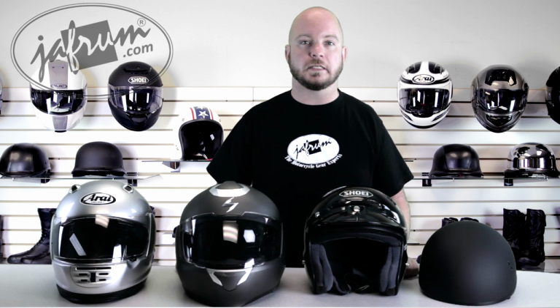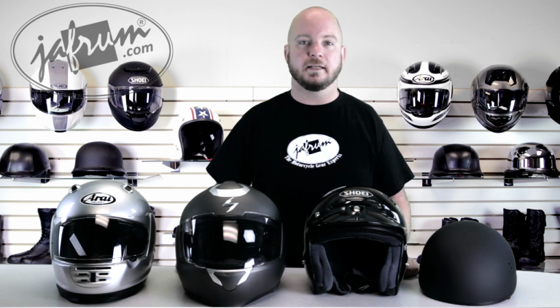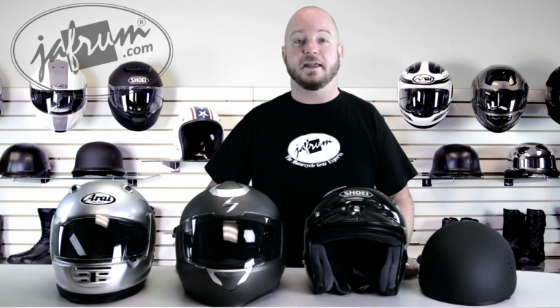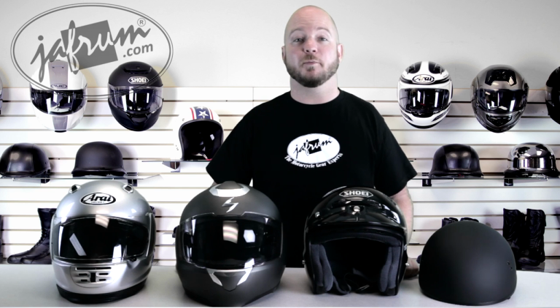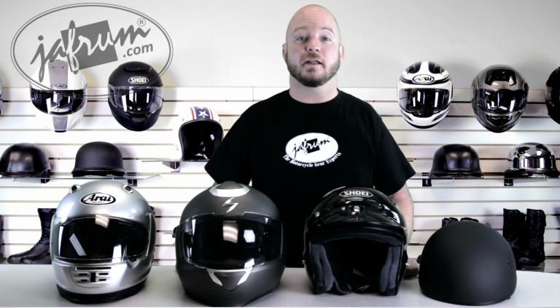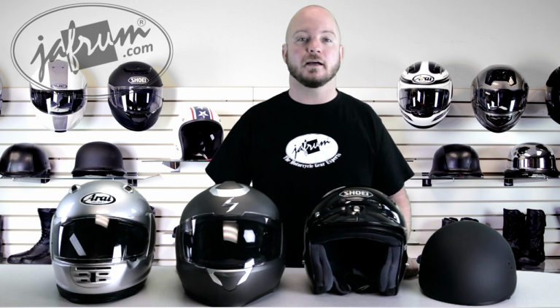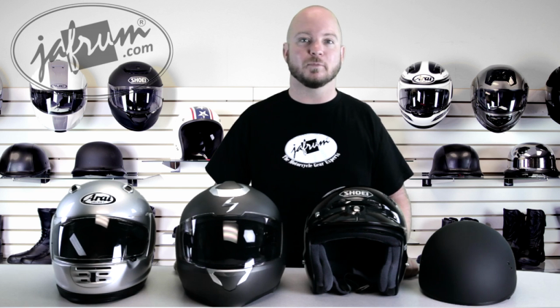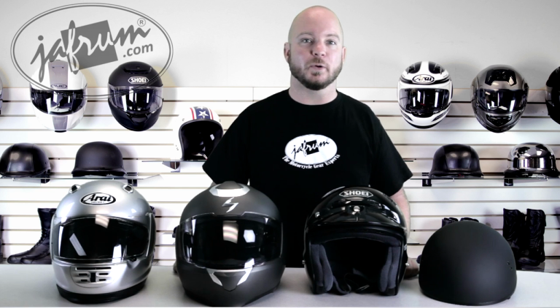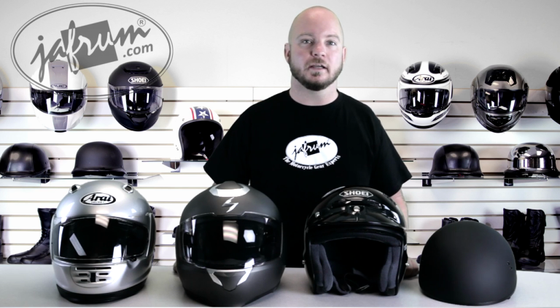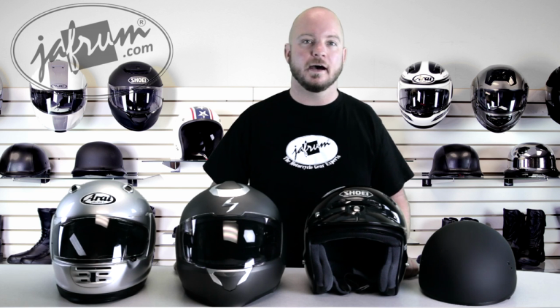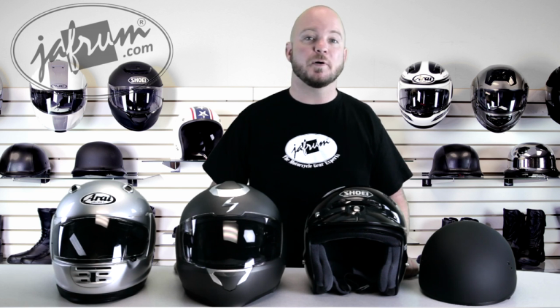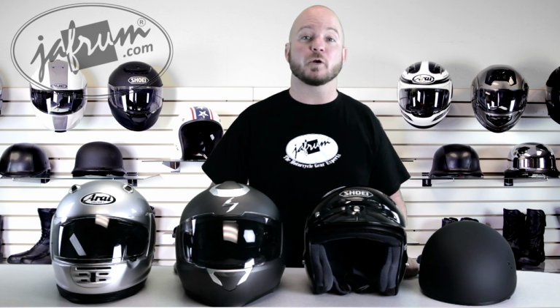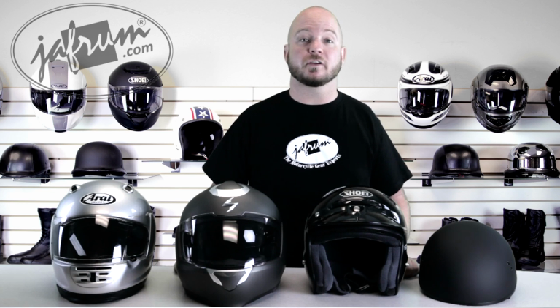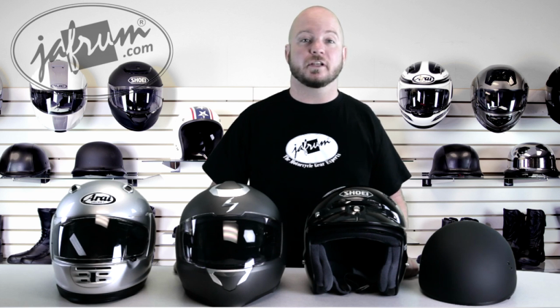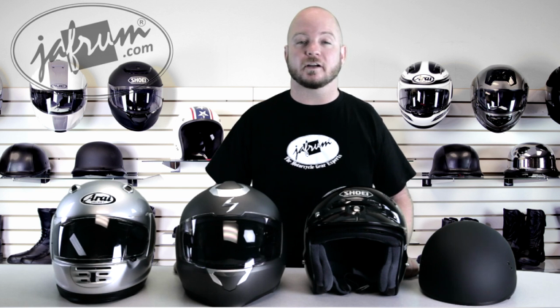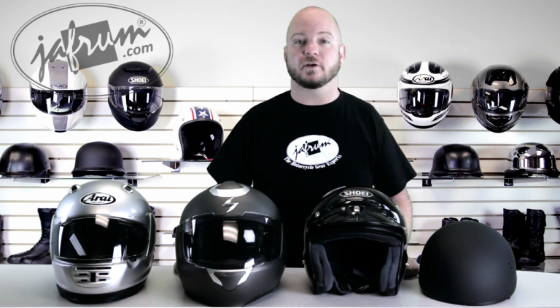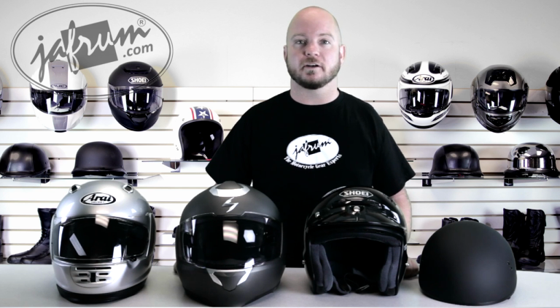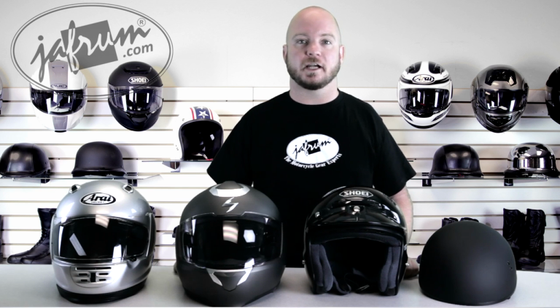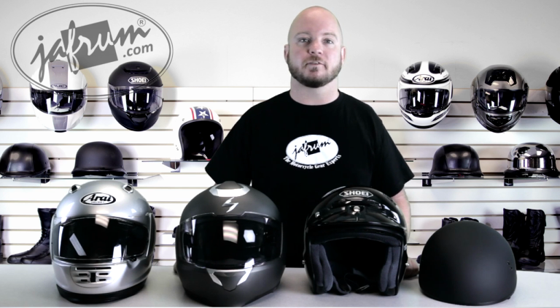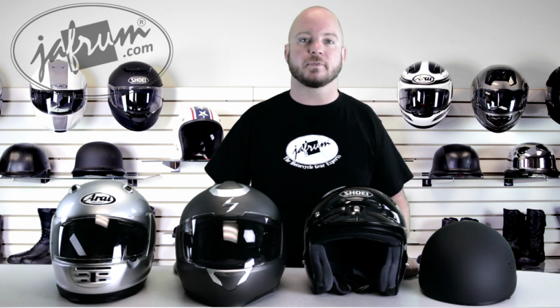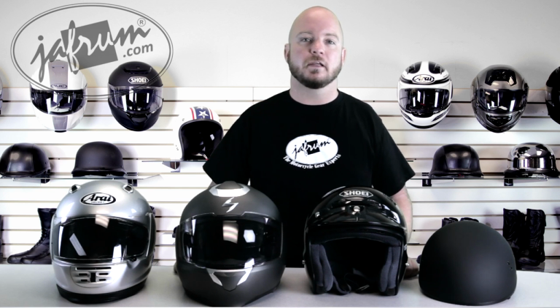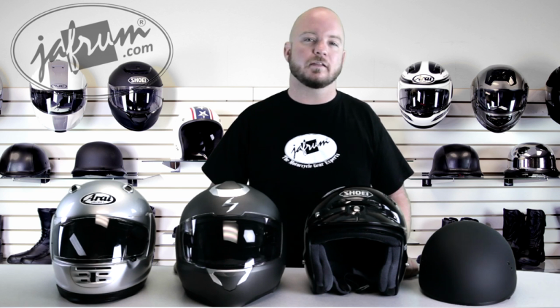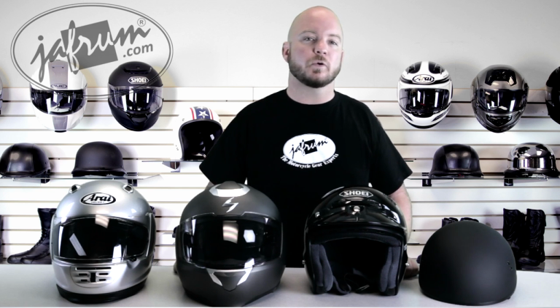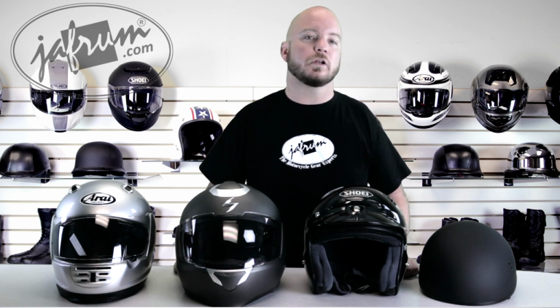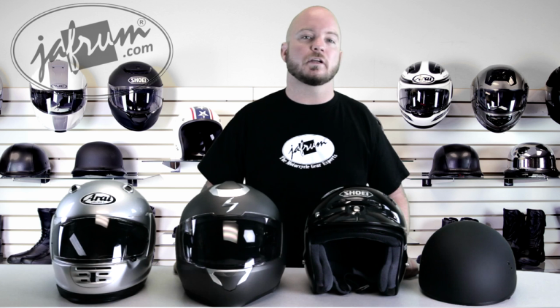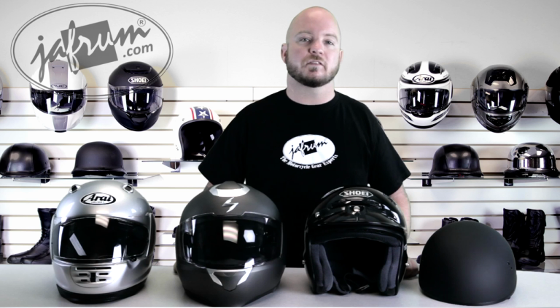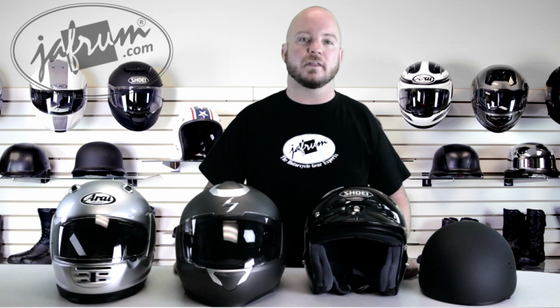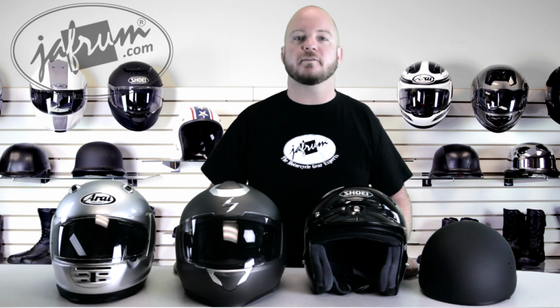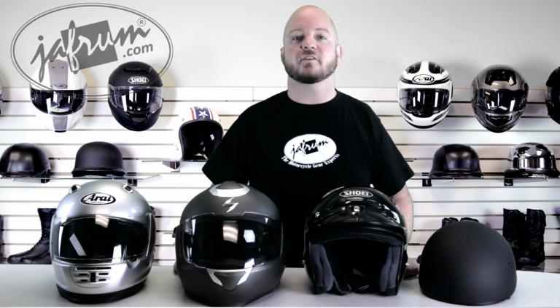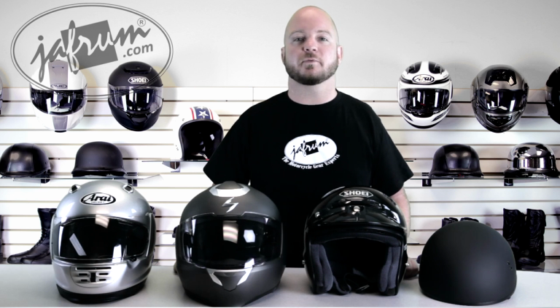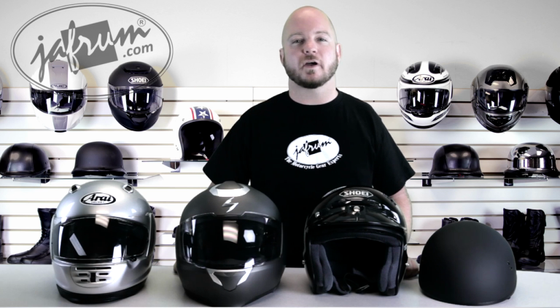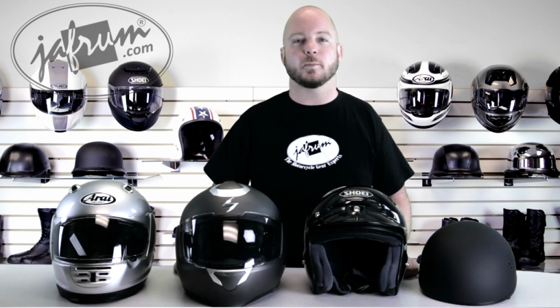Hey everybody, I'm Louie. I'm a motorcycle gear expert here at Jaffram.